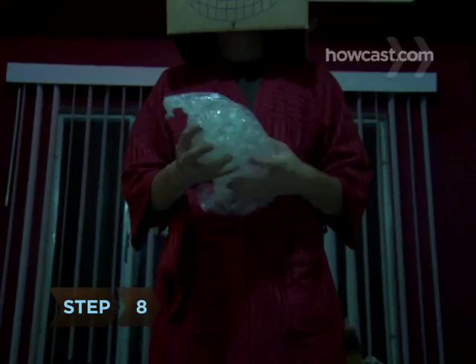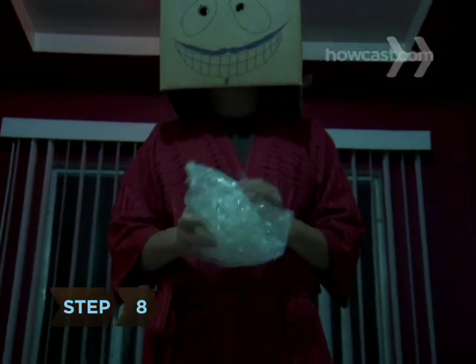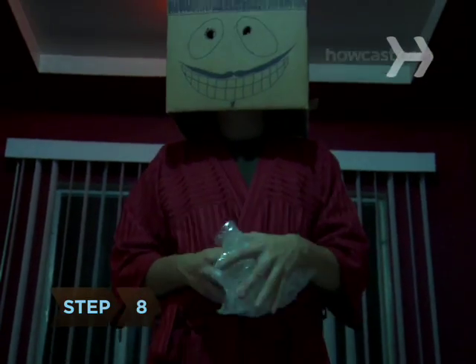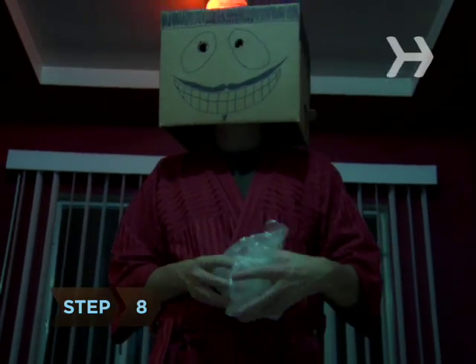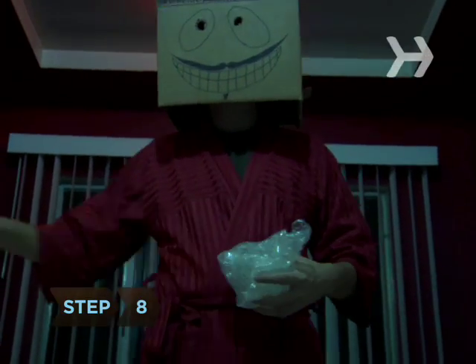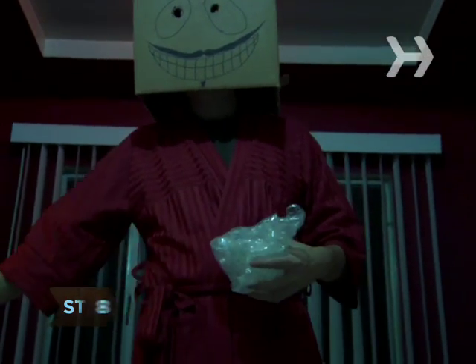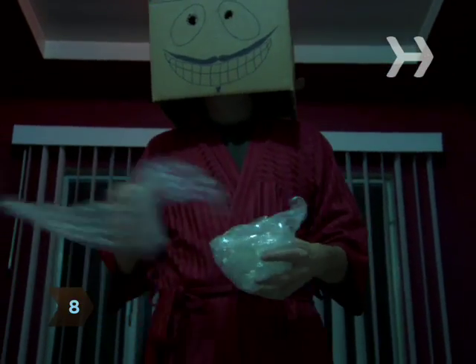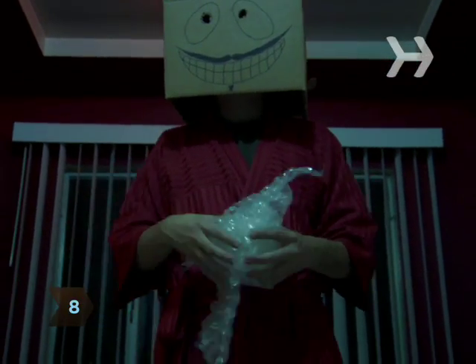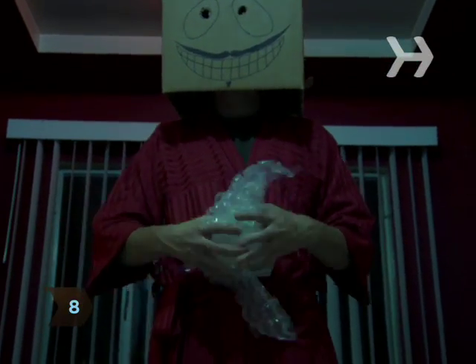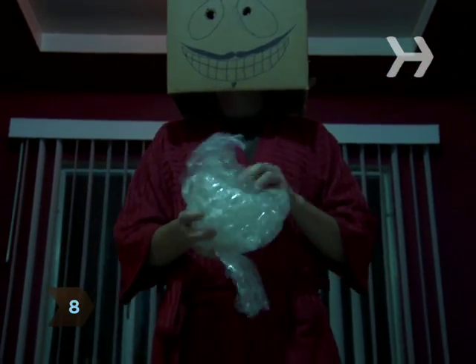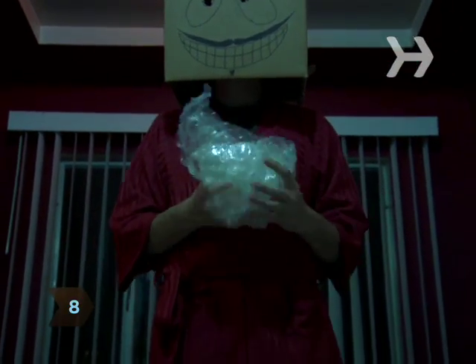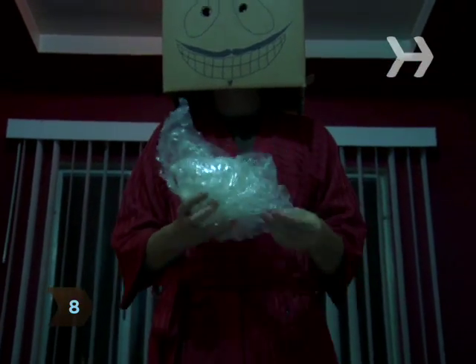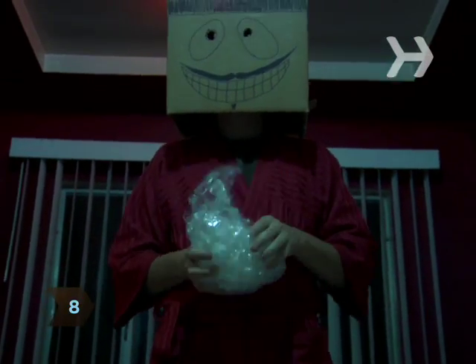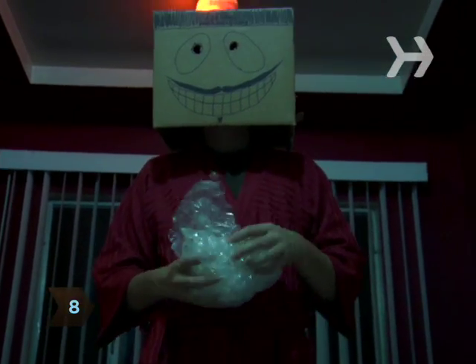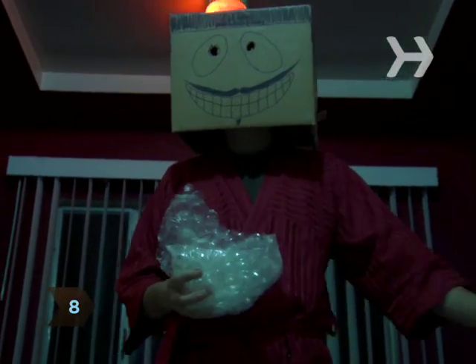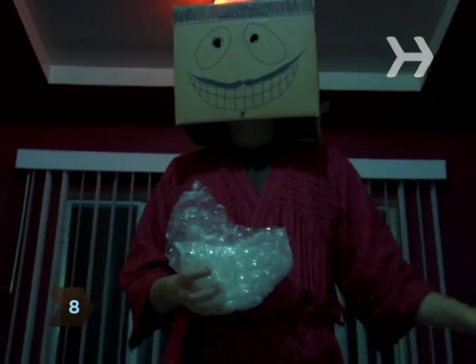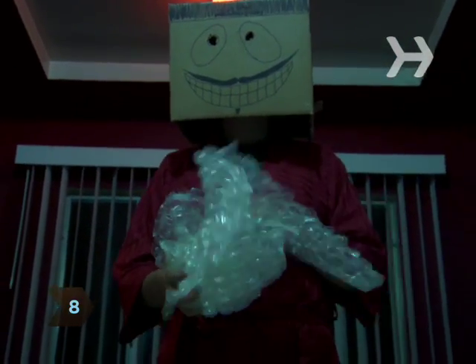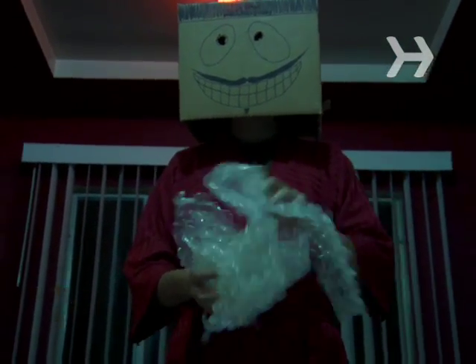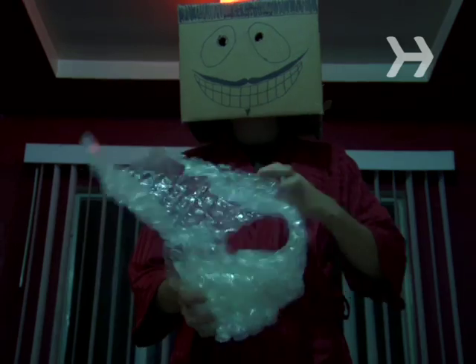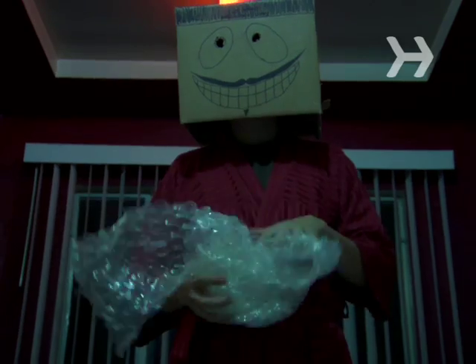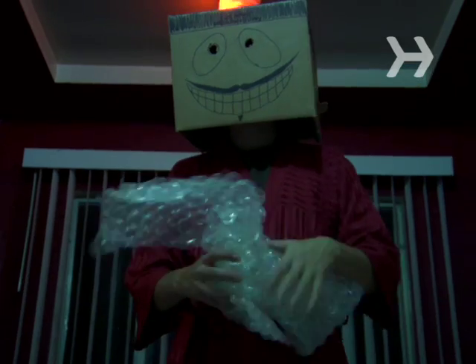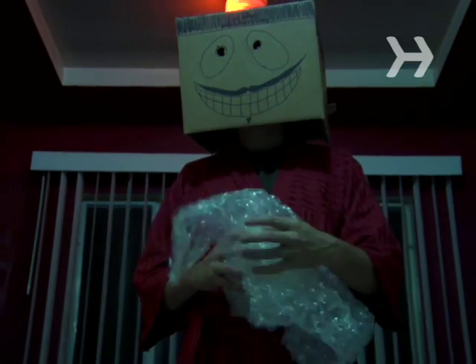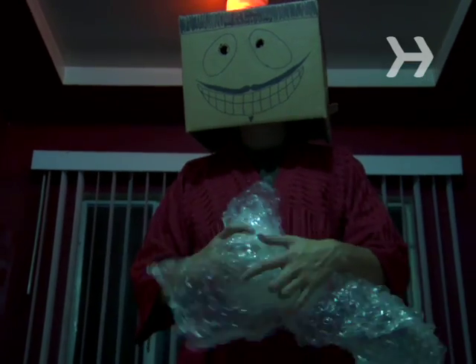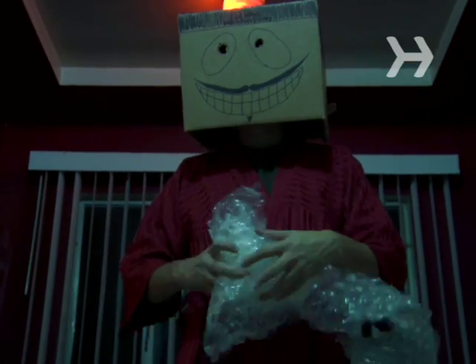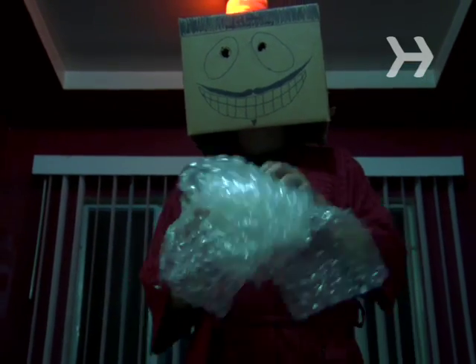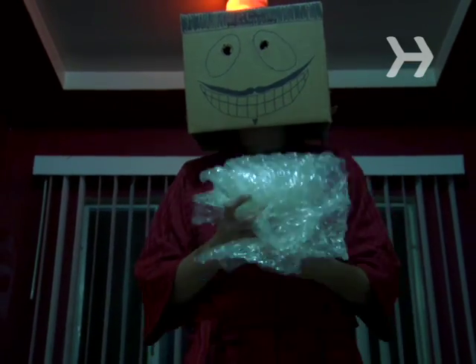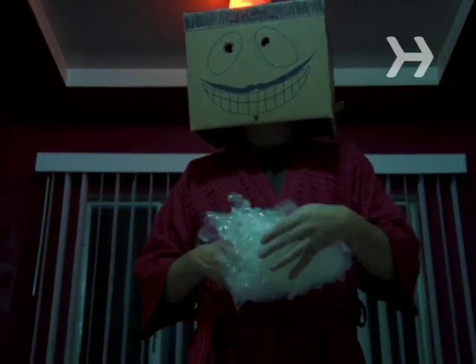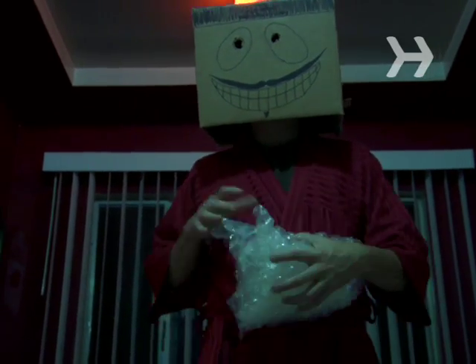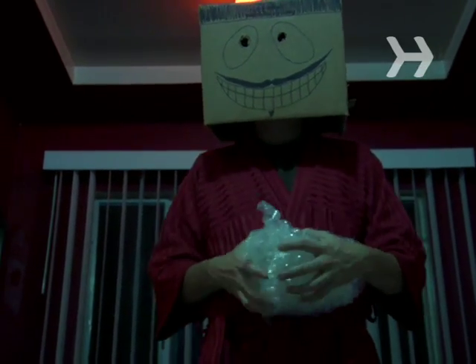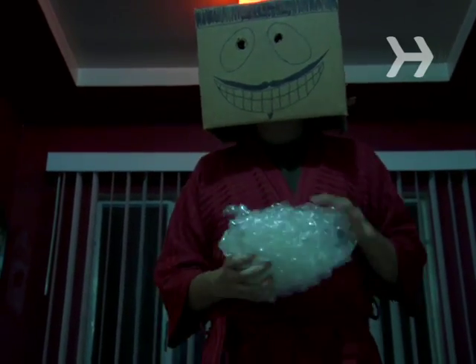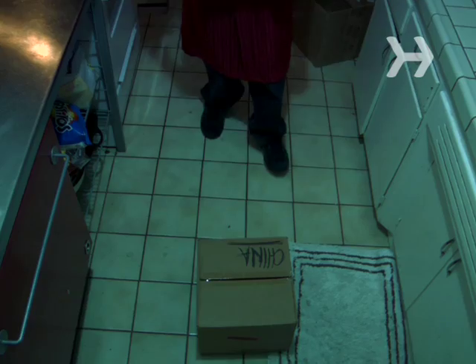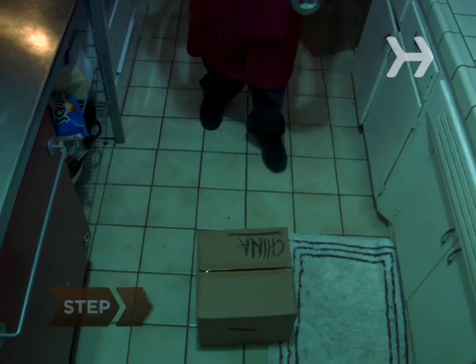Step 8. Wrap breakables individually in generous portions of bubble wrap. If something is extremely fragile, pack it separately.